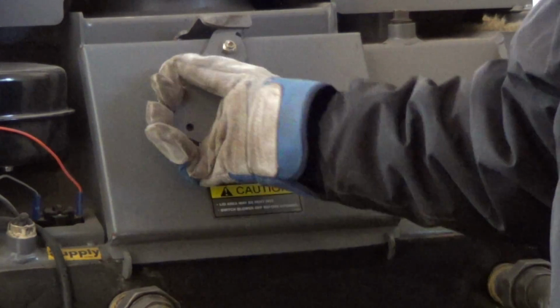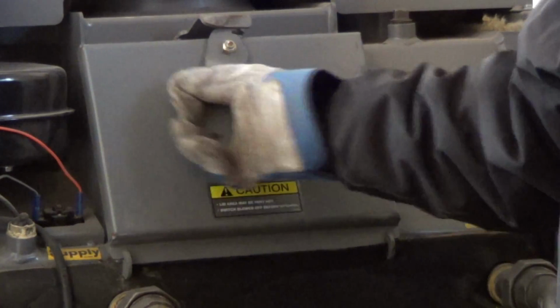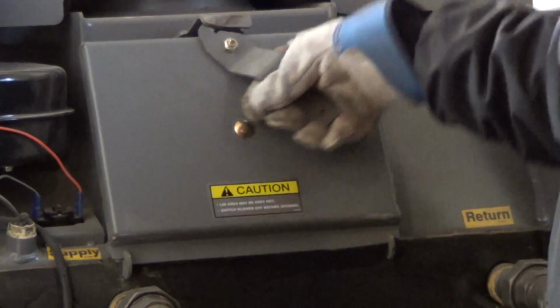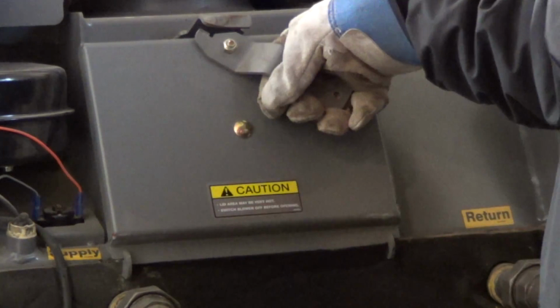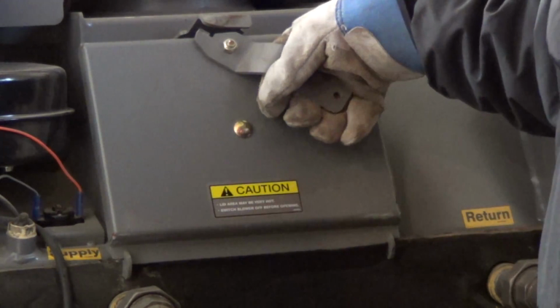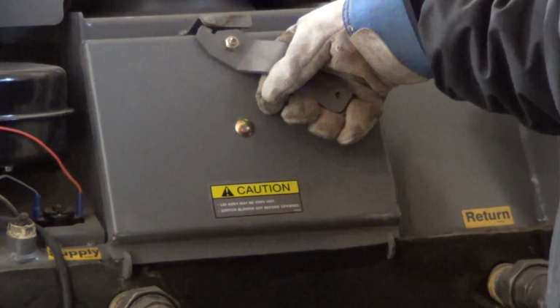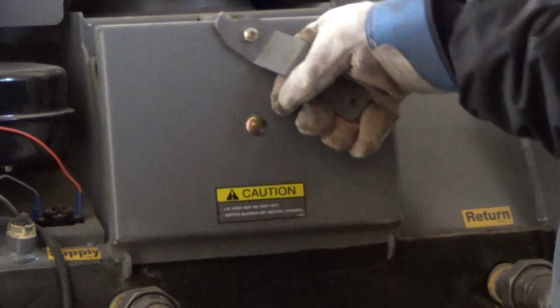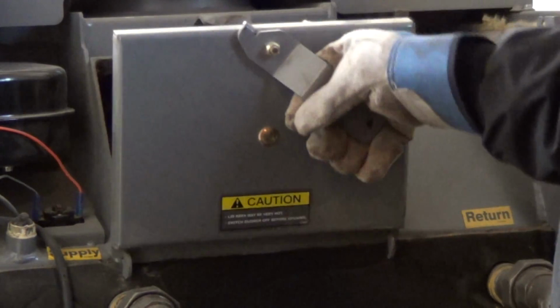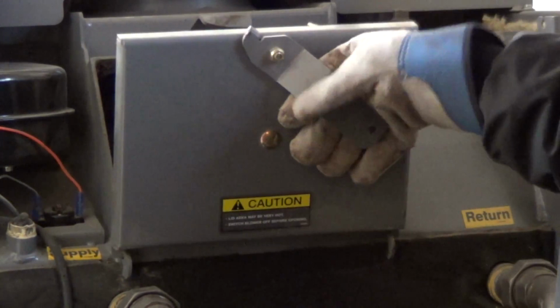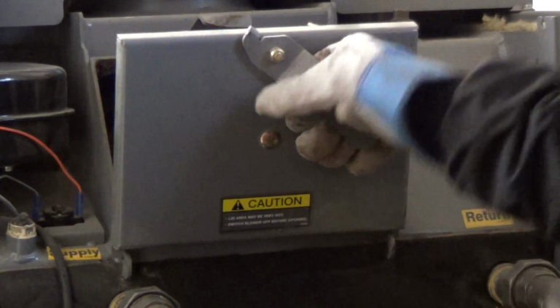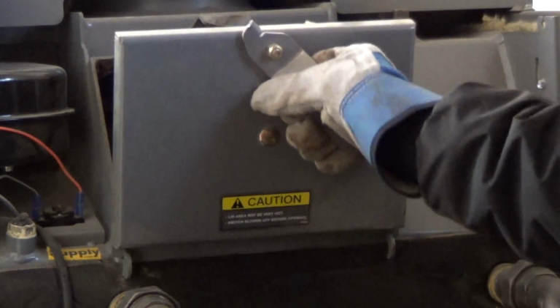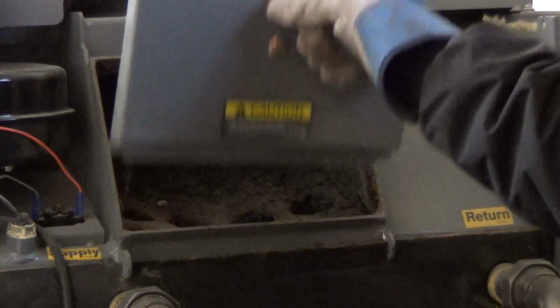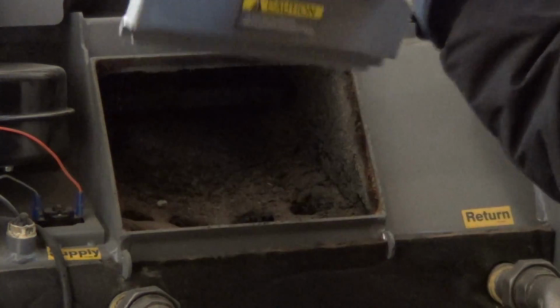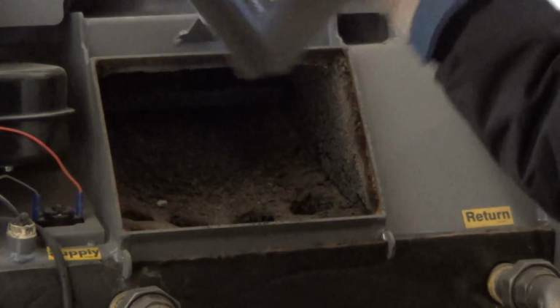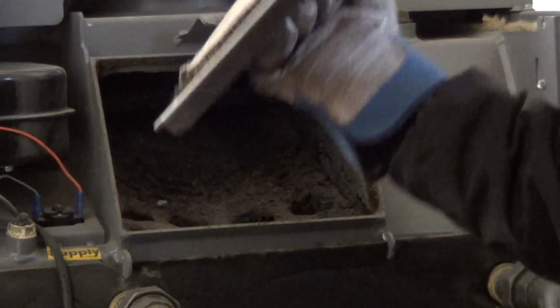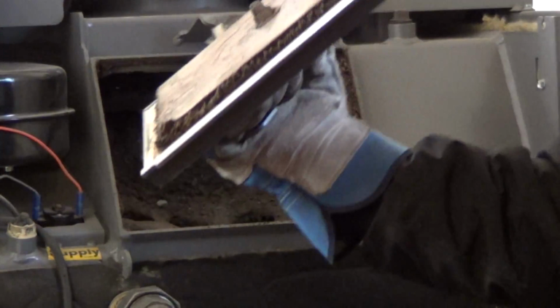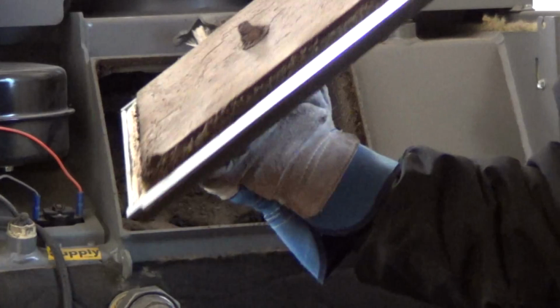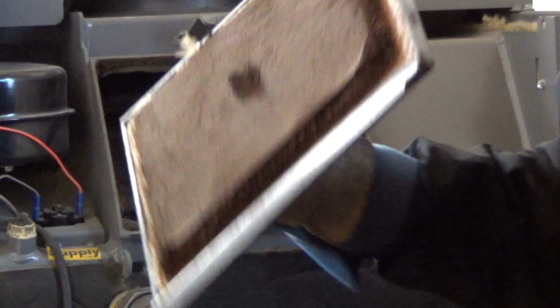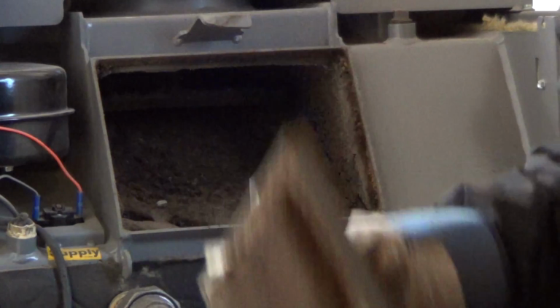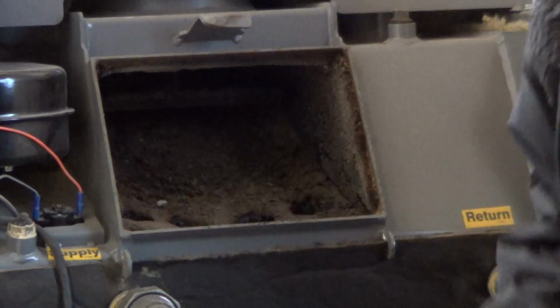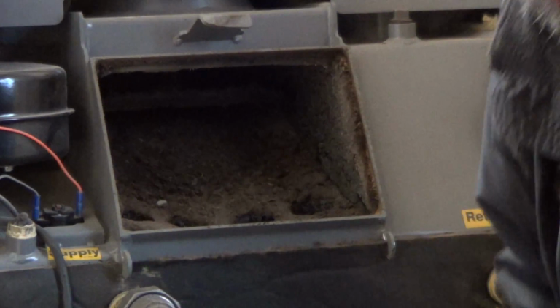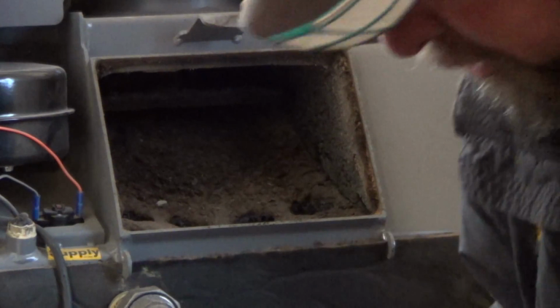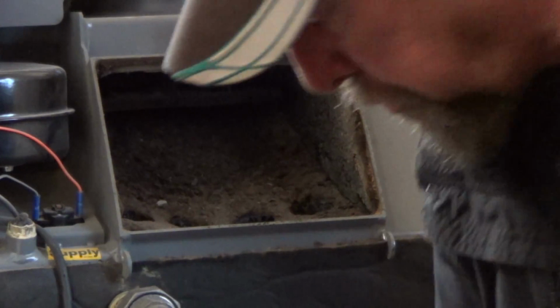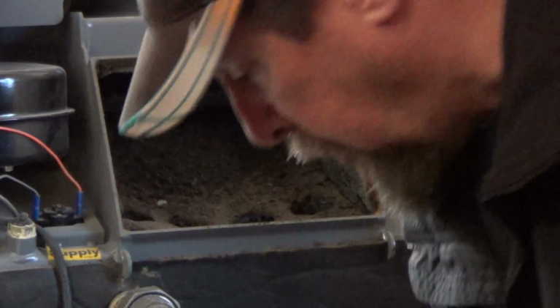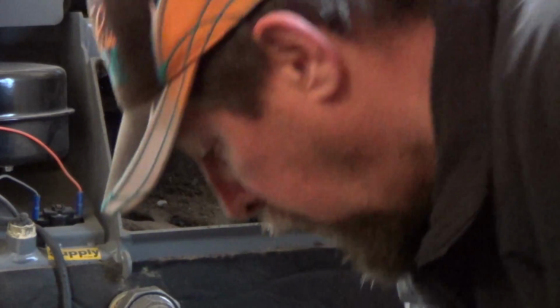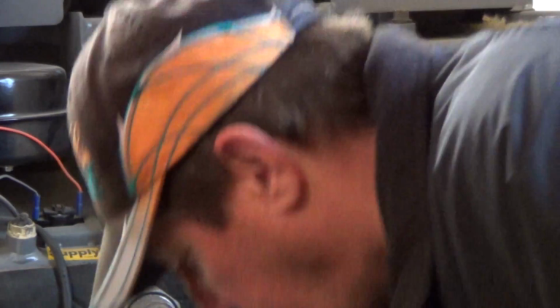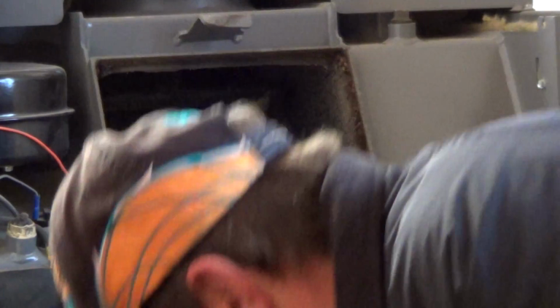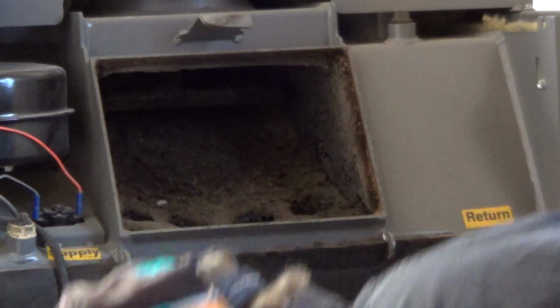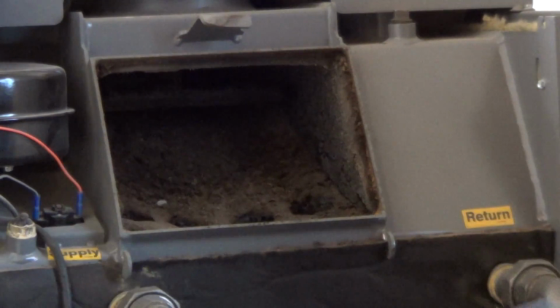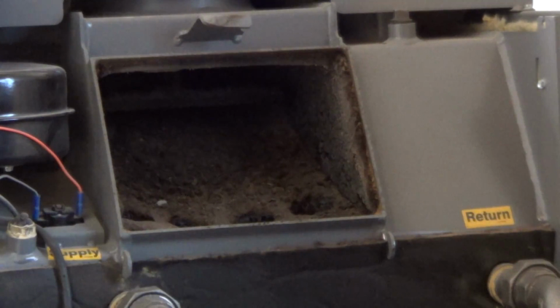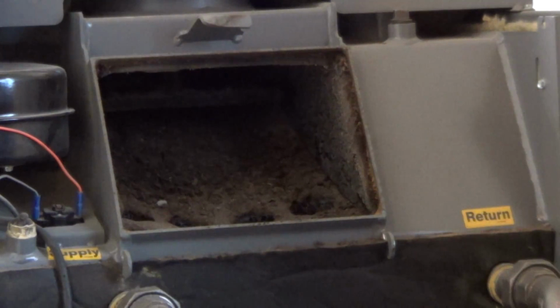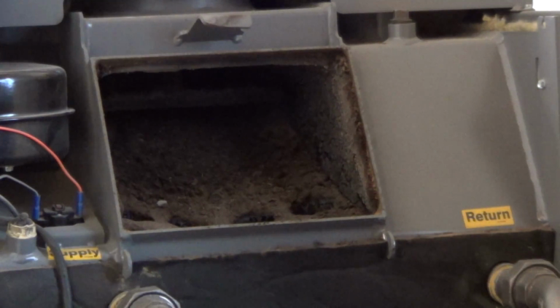So you take the handle, you open this, you remove the panel. Pretty quick and easy.